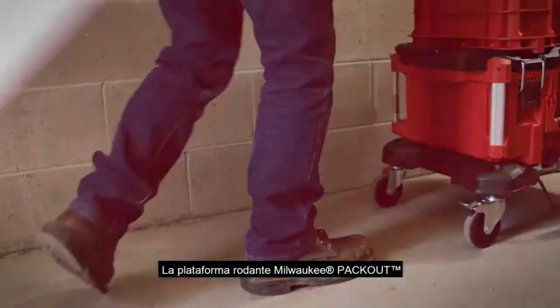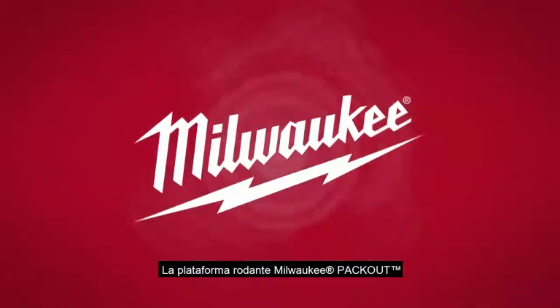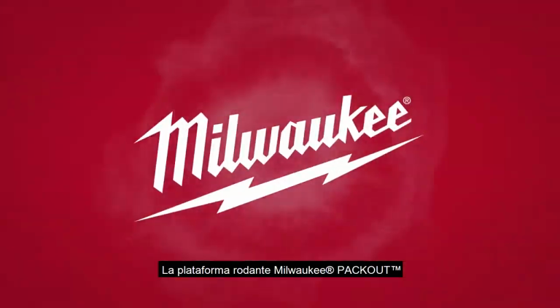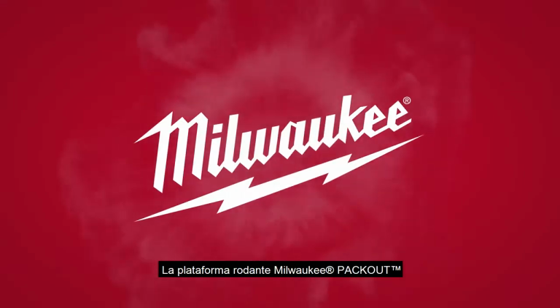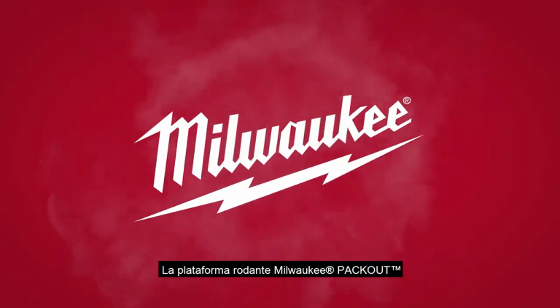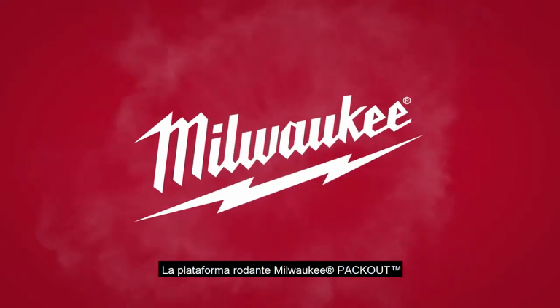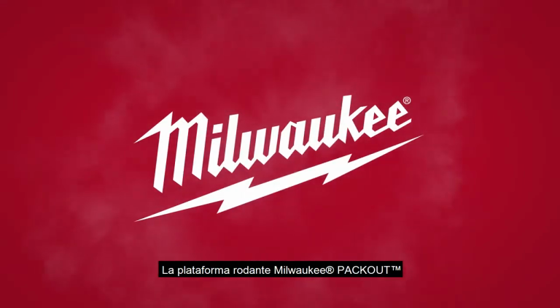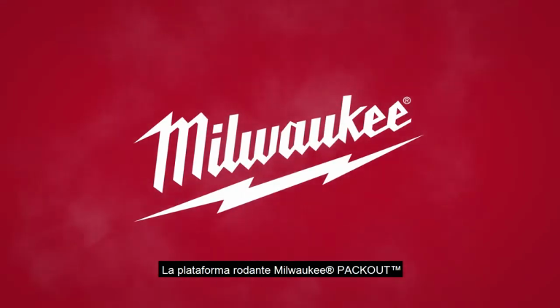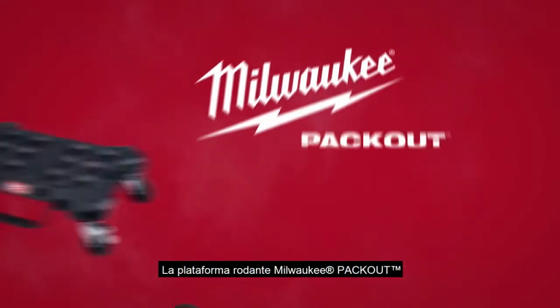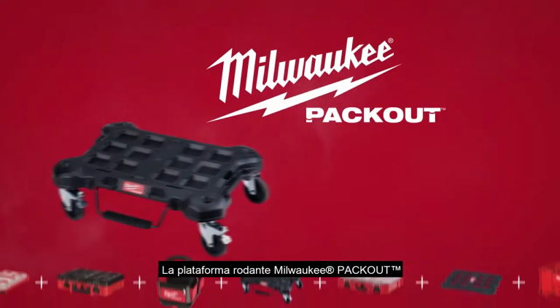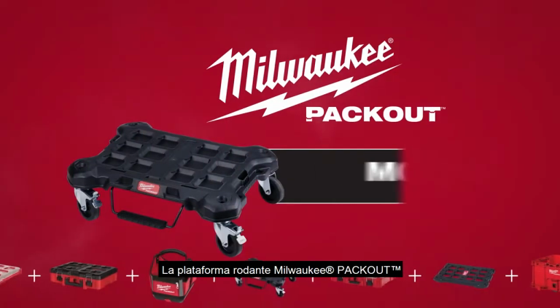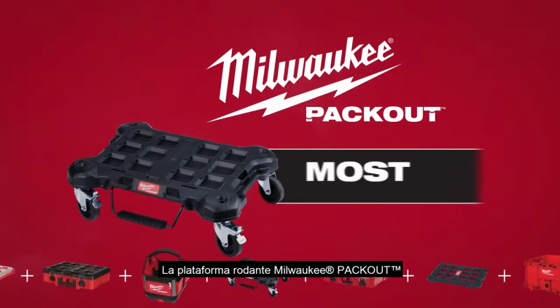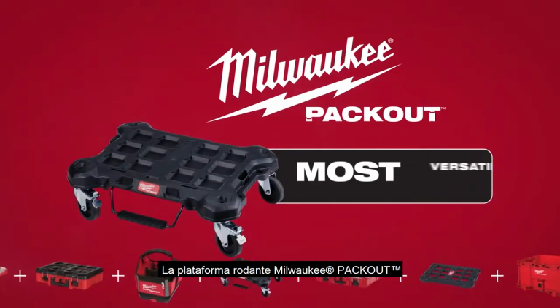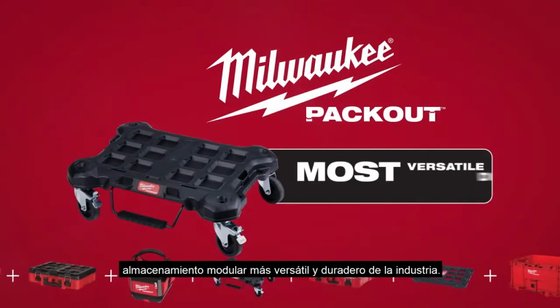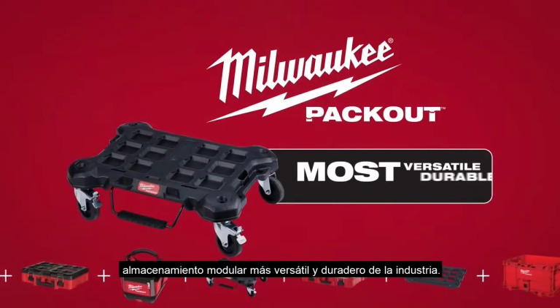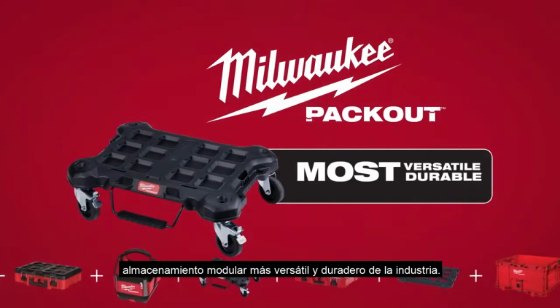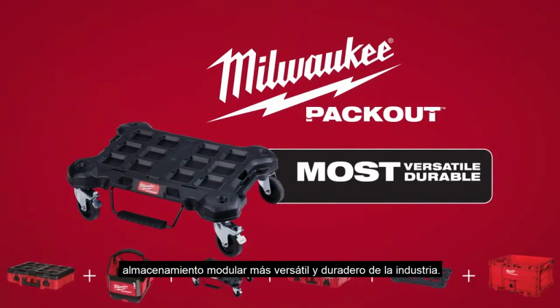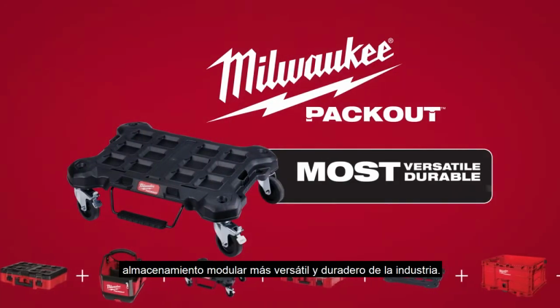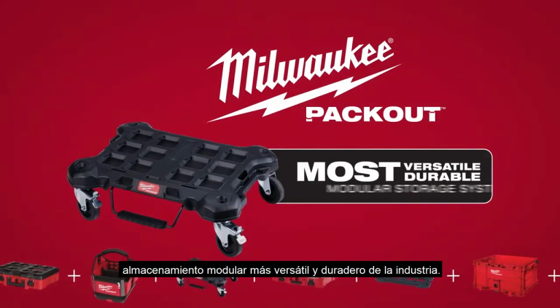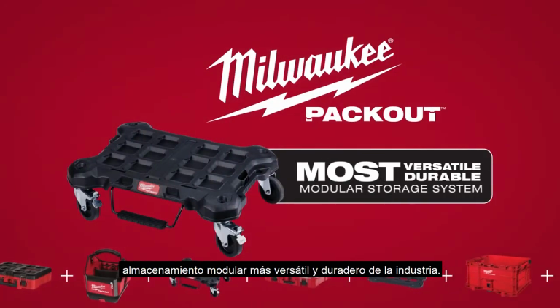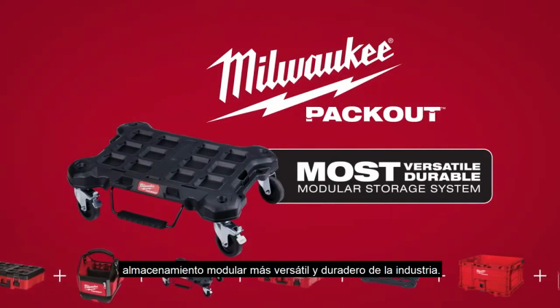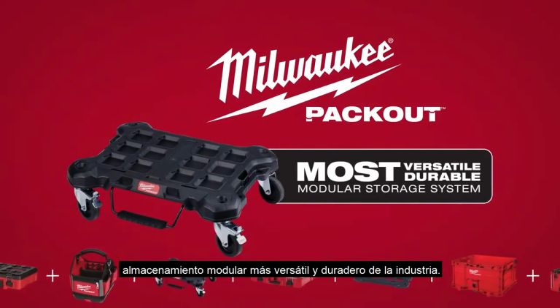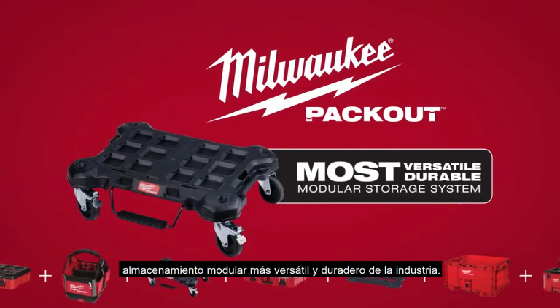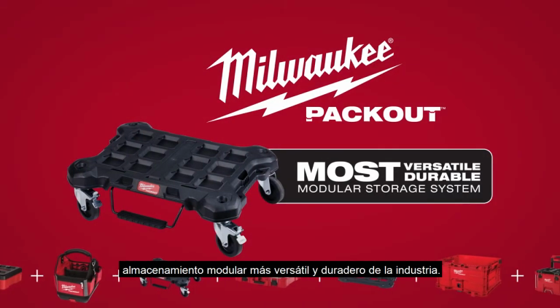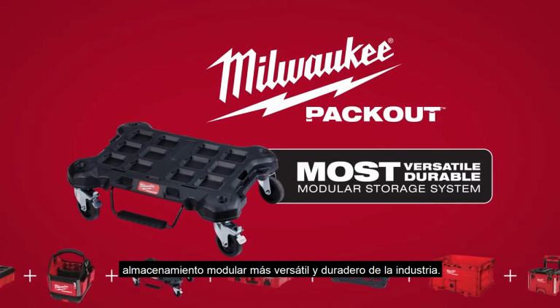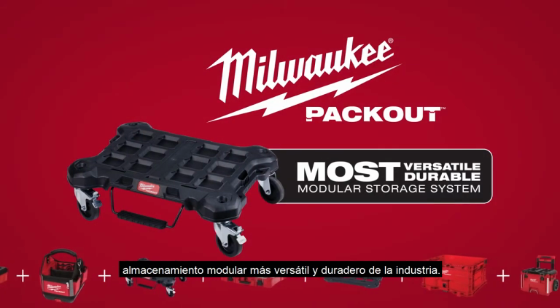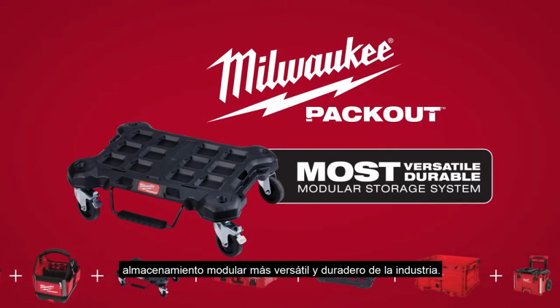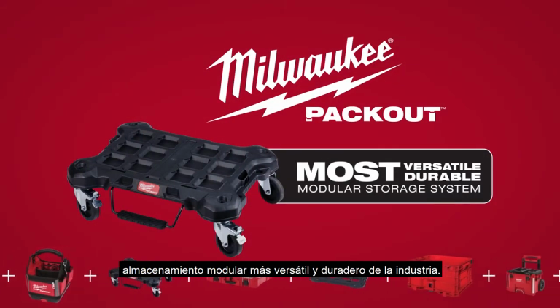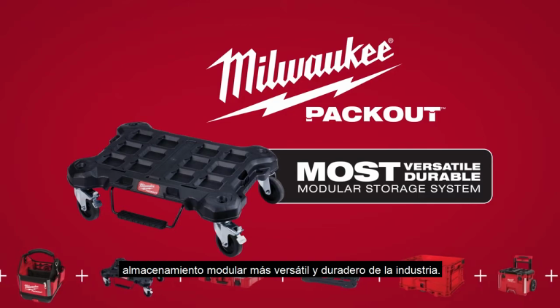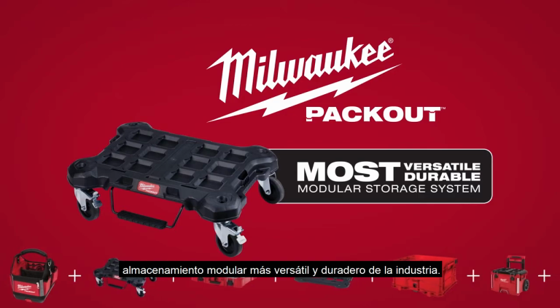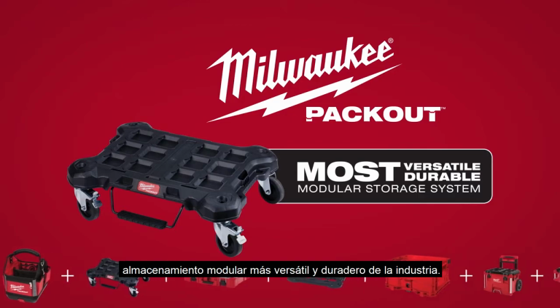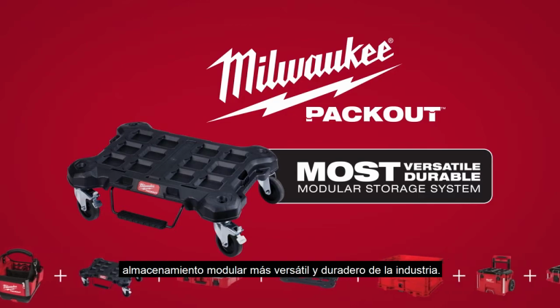The Milwaukee Packout Dolly, part of the industry's most versatile and durable modular storage system.